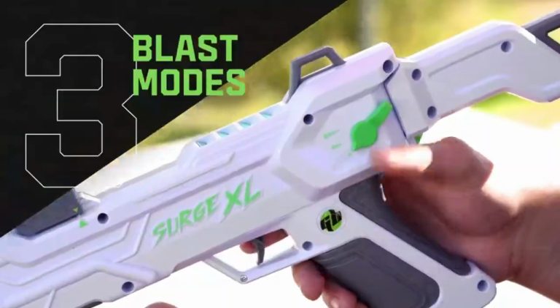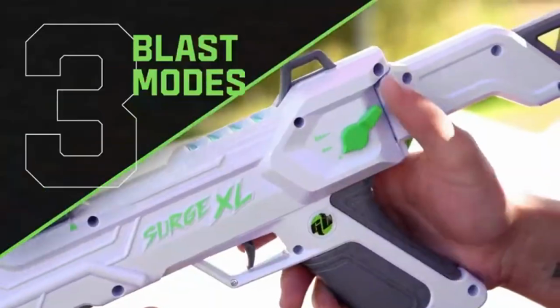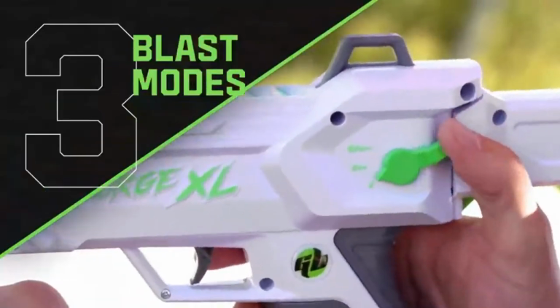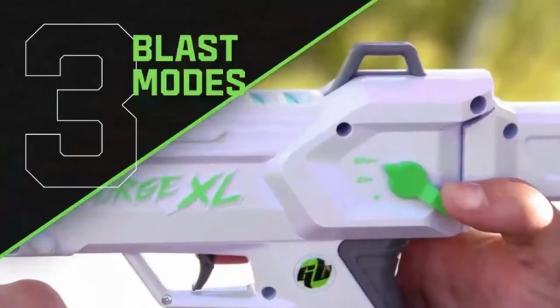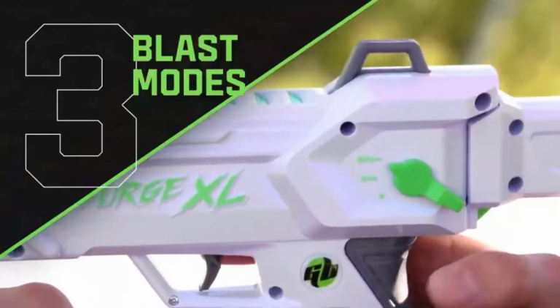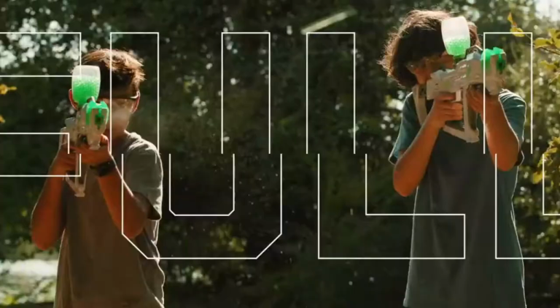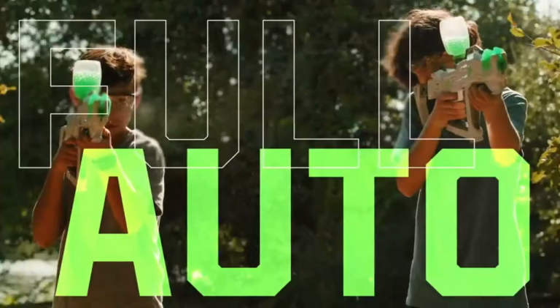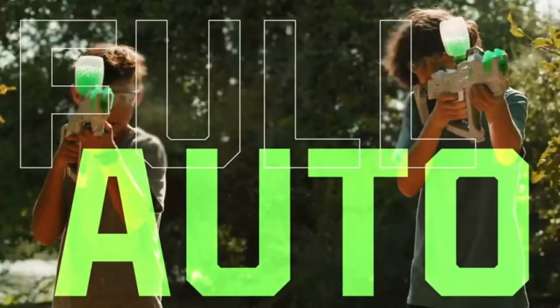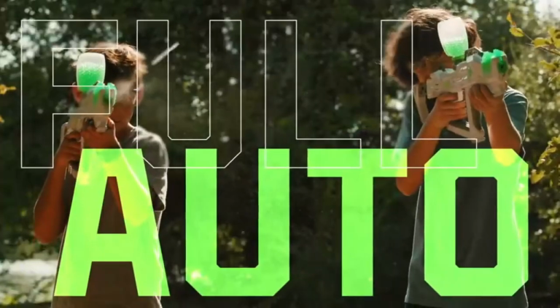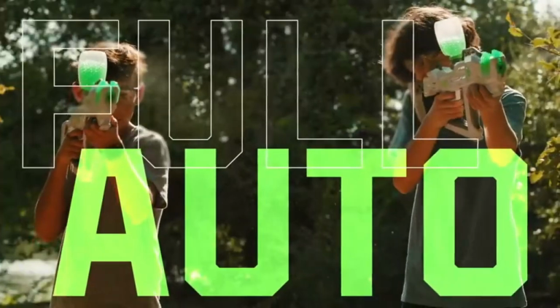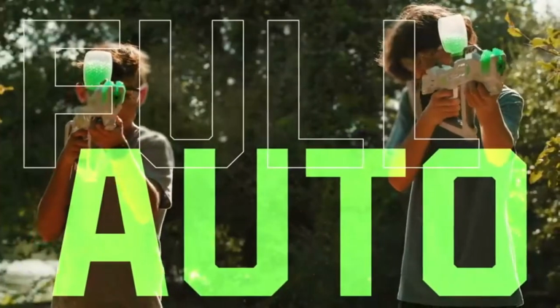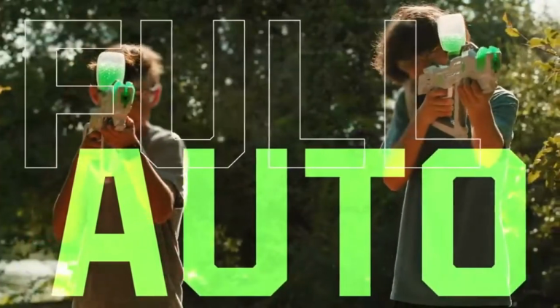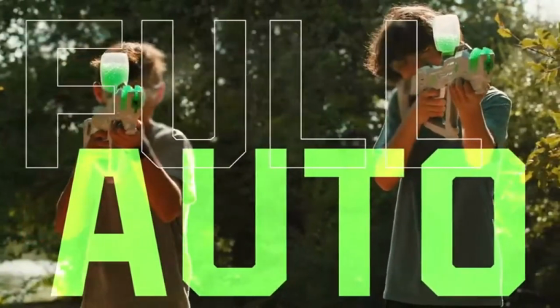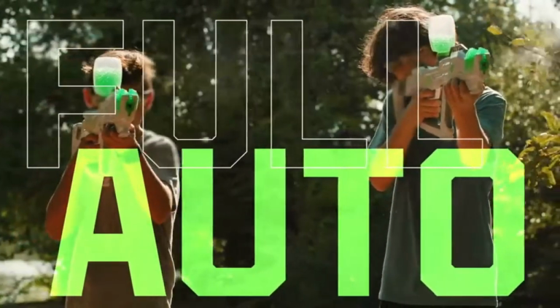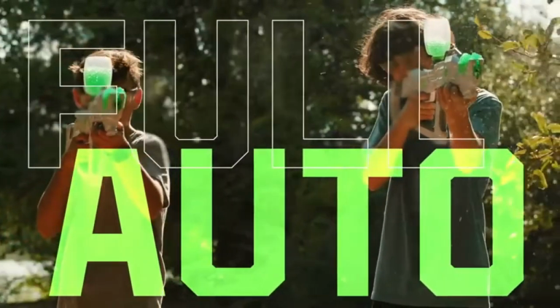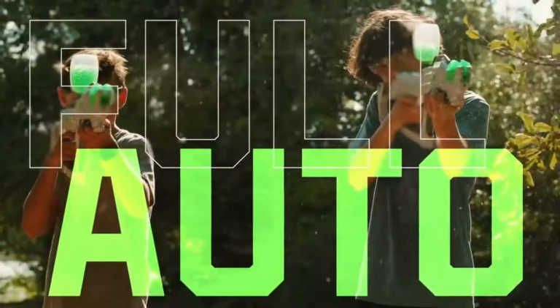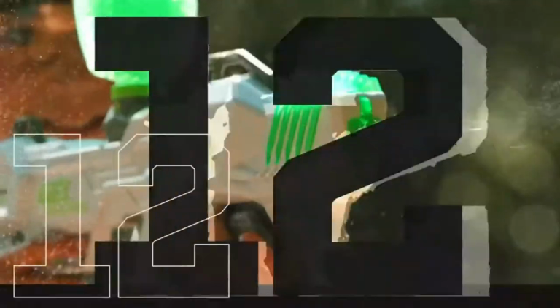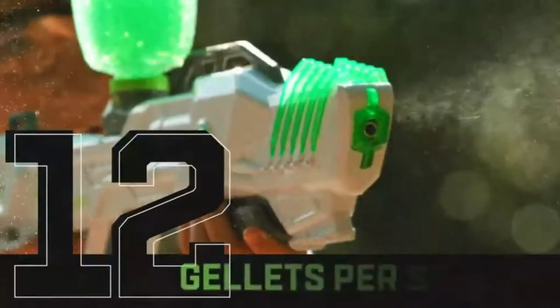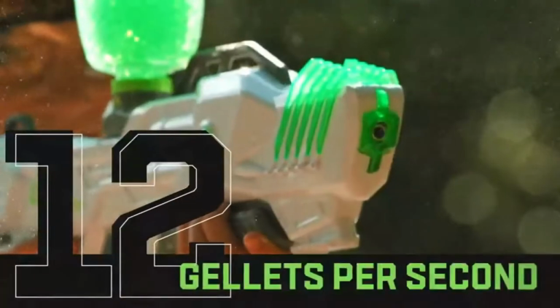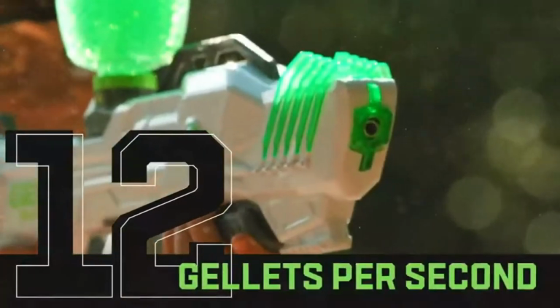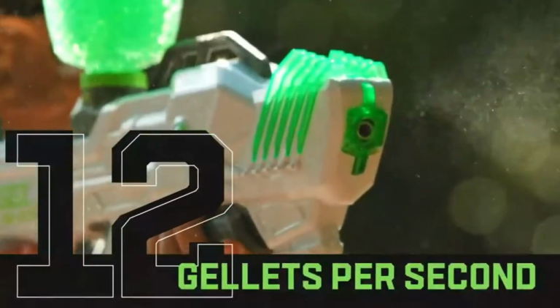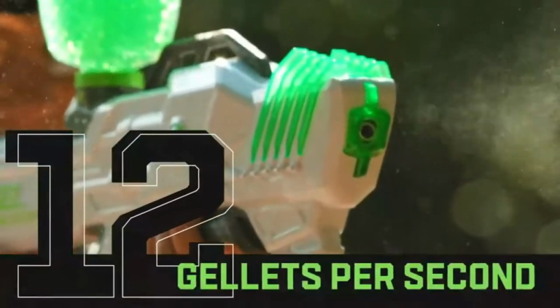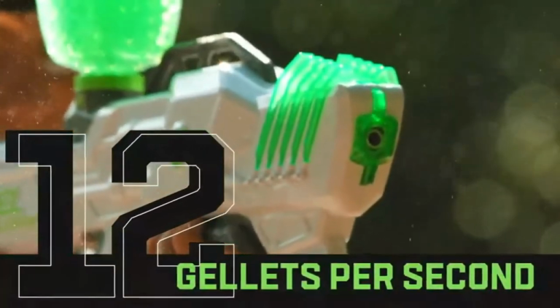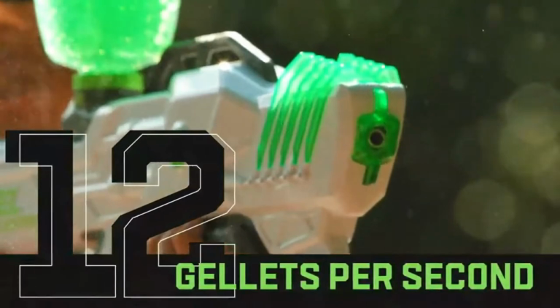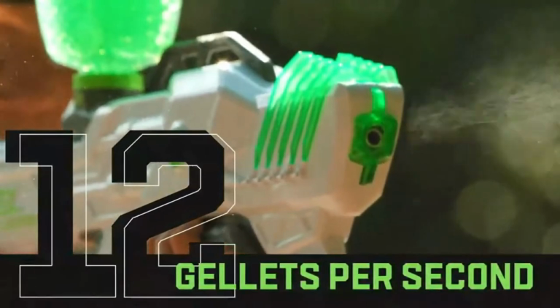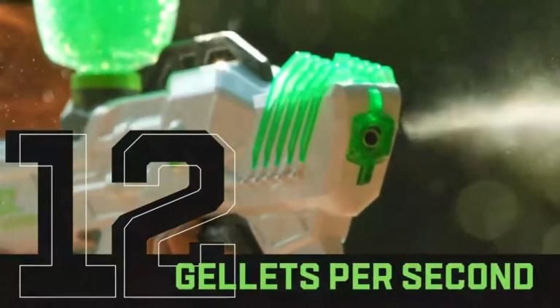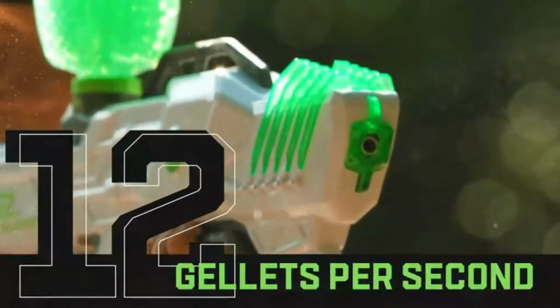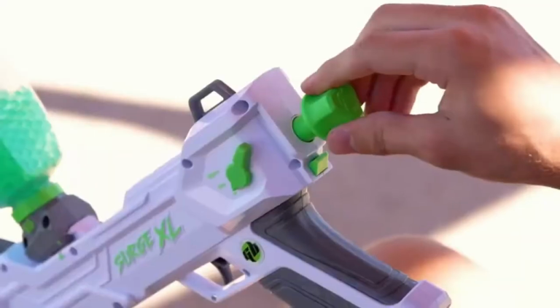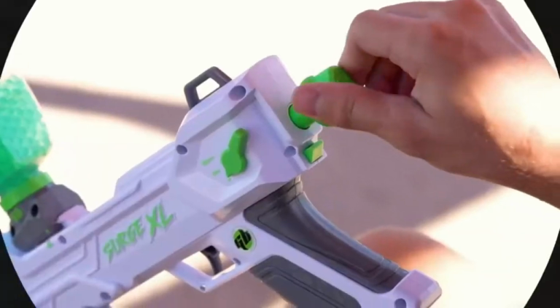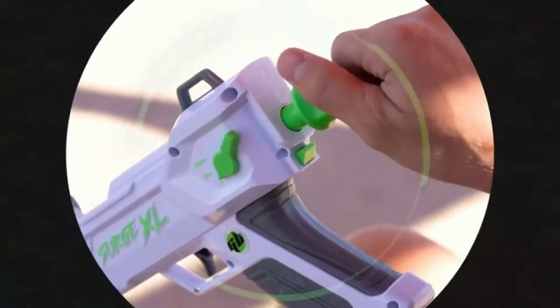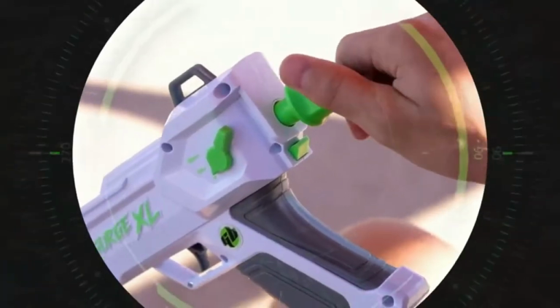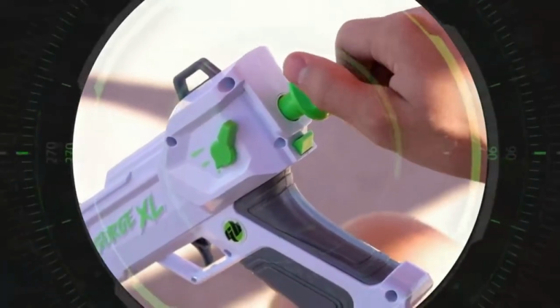Gel Blaster has changed the game again with the bigger, better Surge XL. With three blasting modes, including full auto, you can launch up to 12 gelets per second.